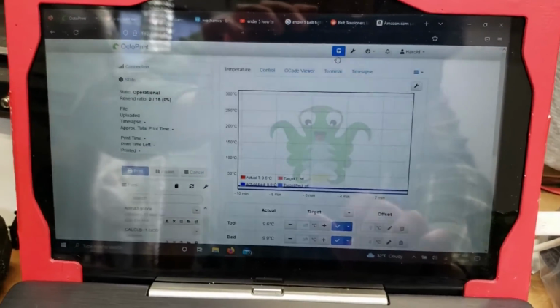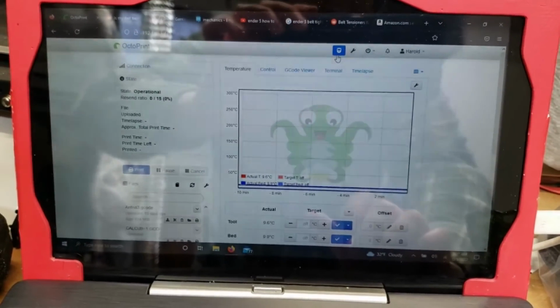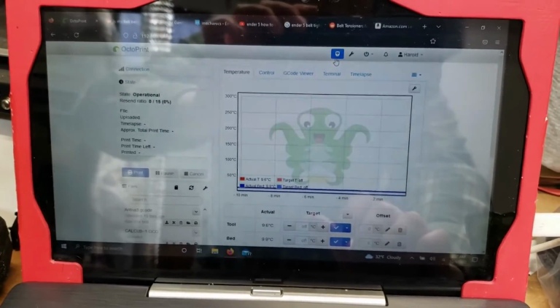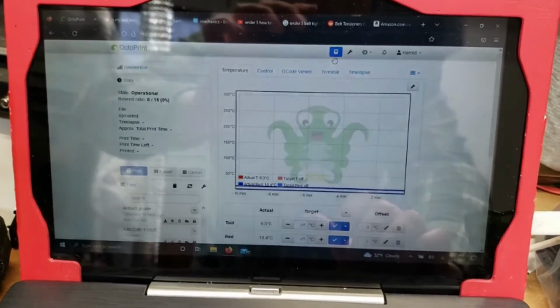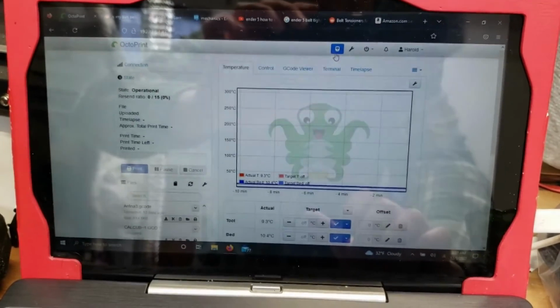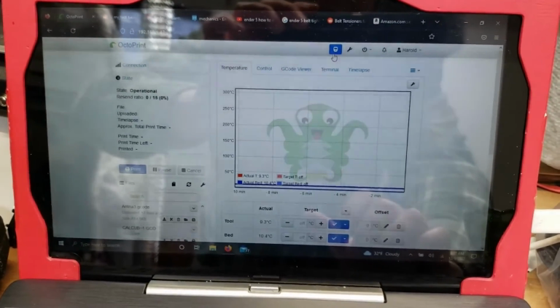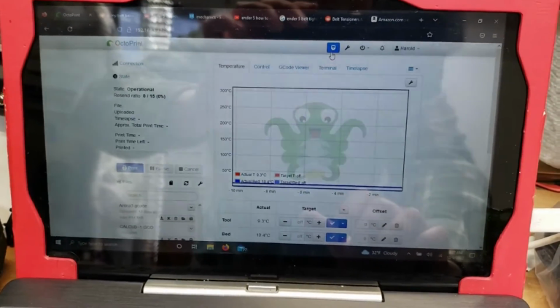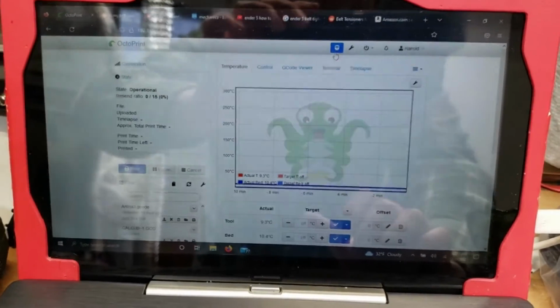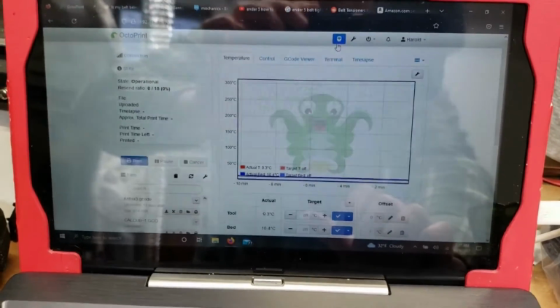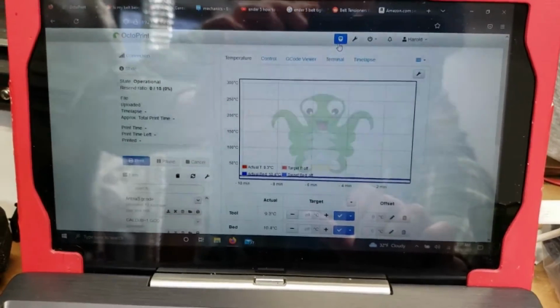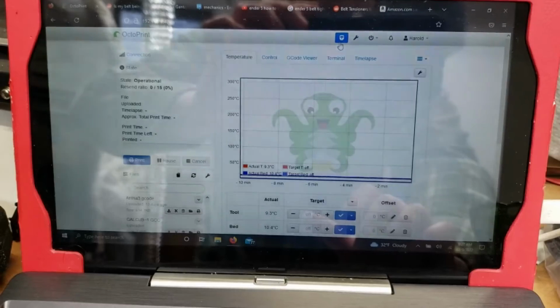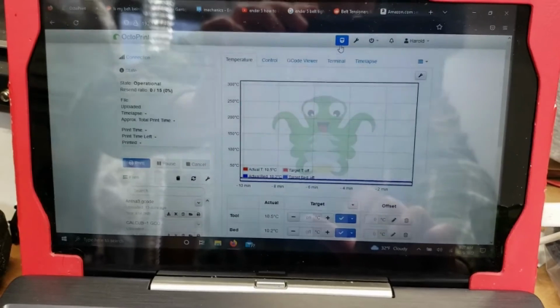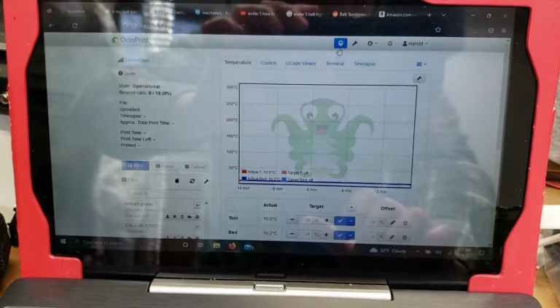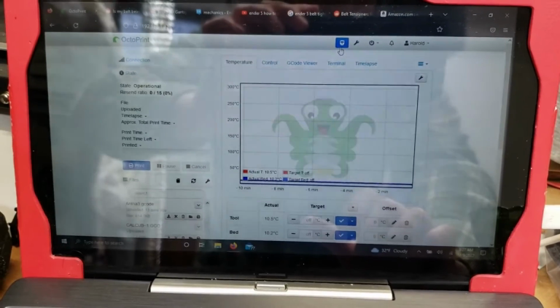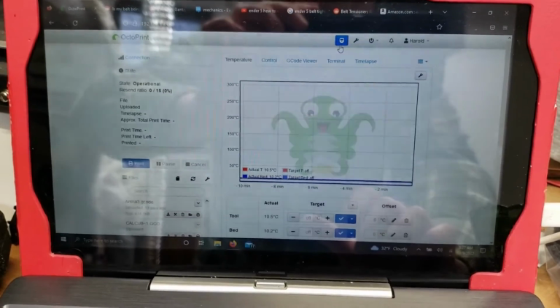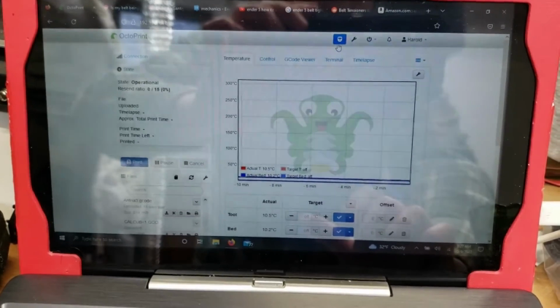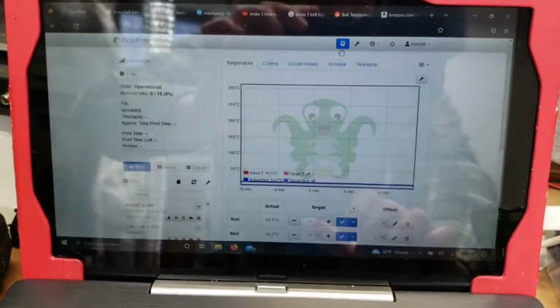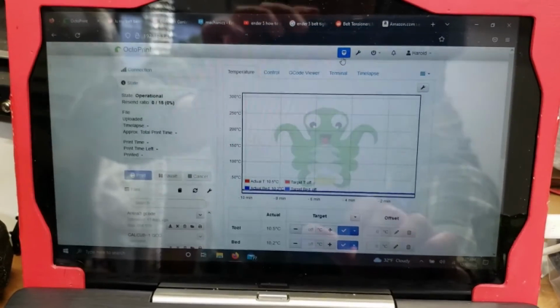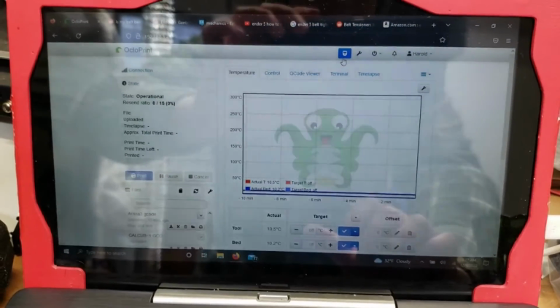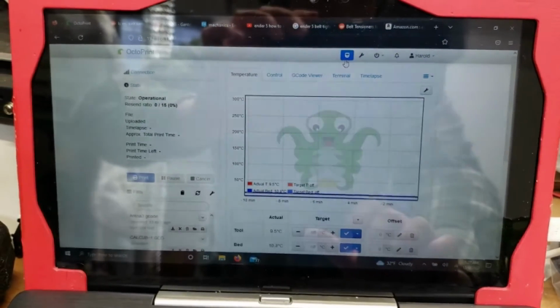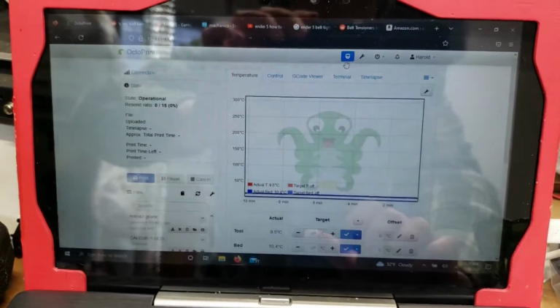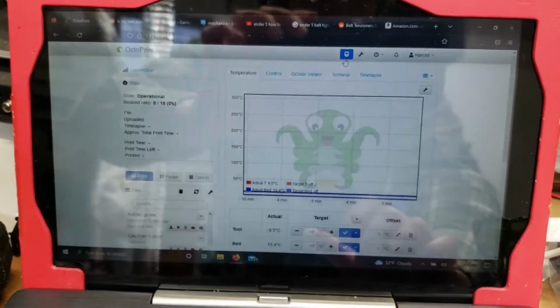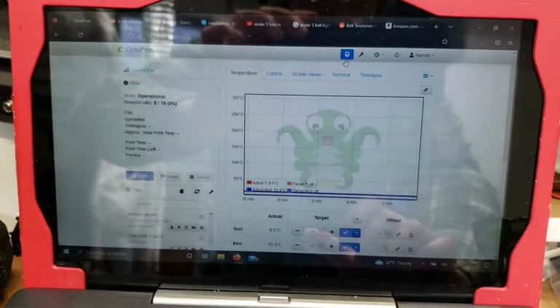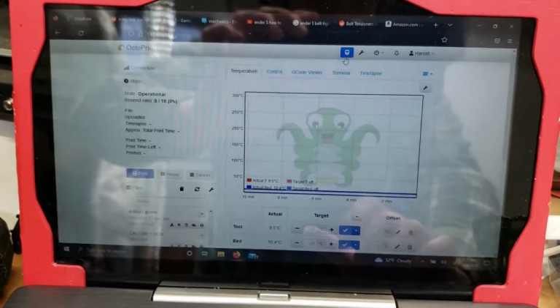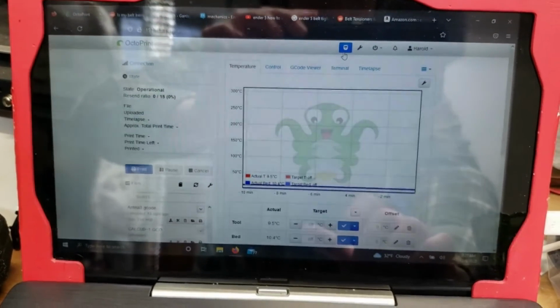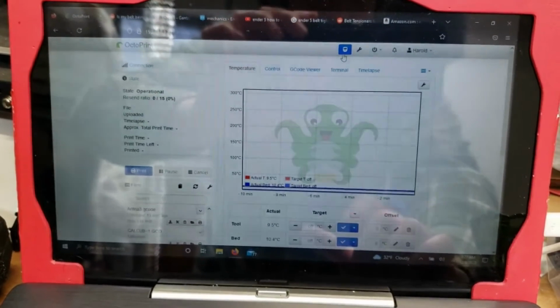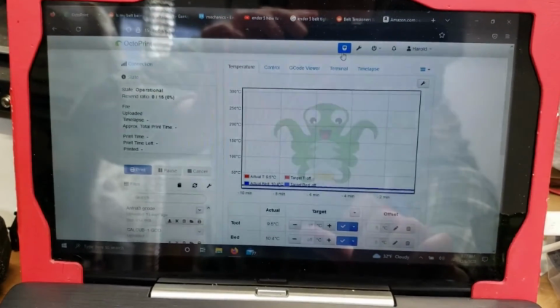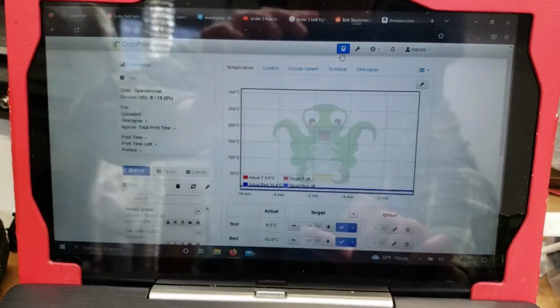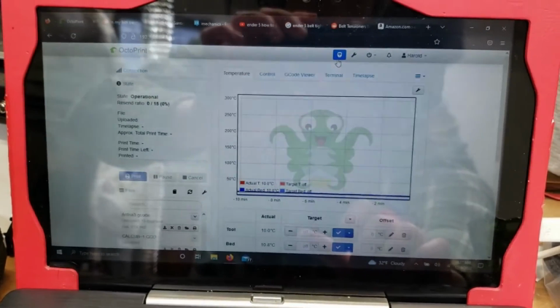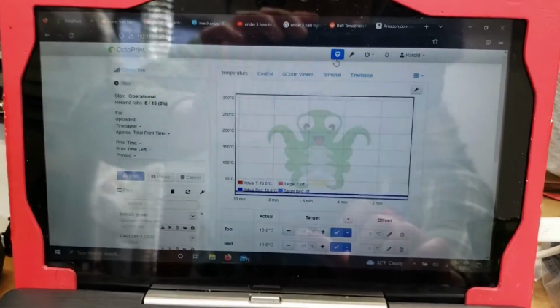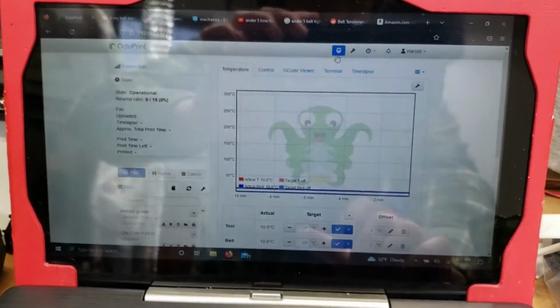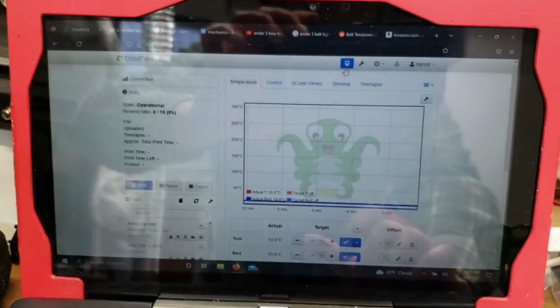I really like this. I feel like it's more consistent. It's a great tool and I'm glad it's a thing.